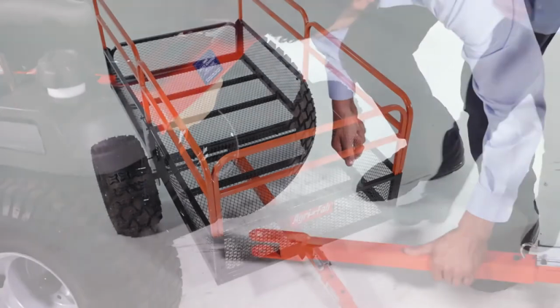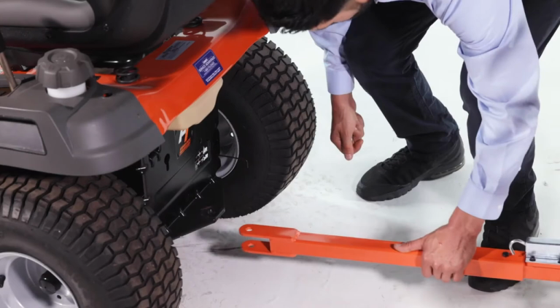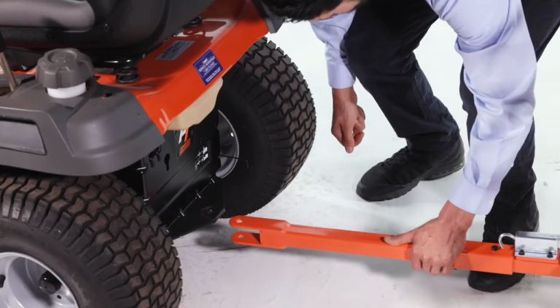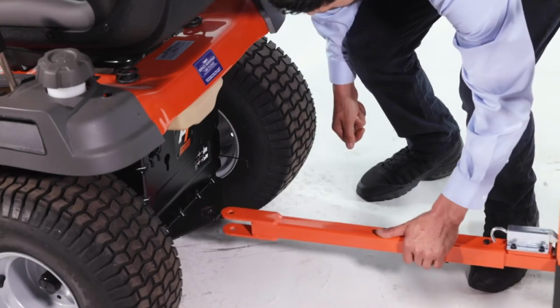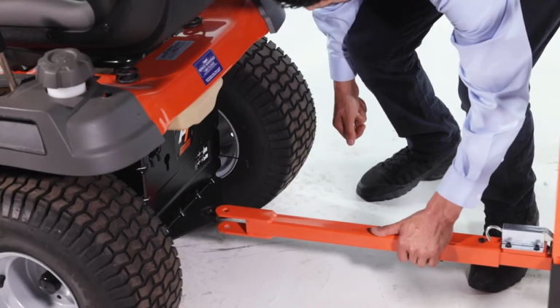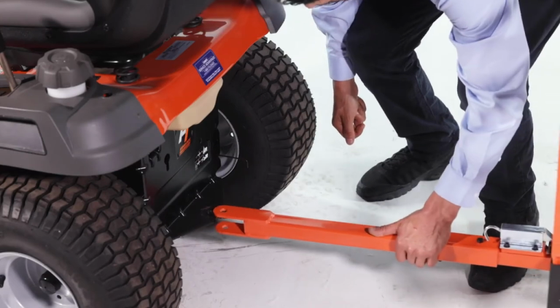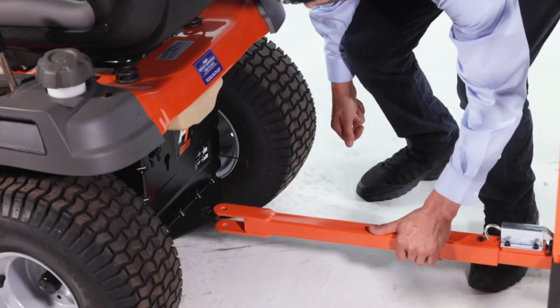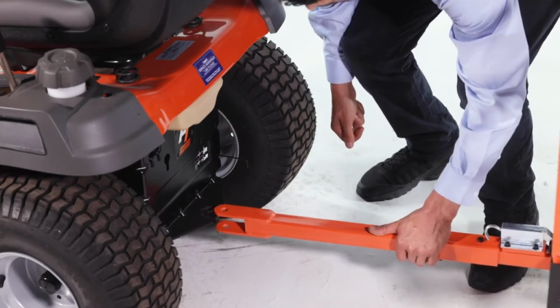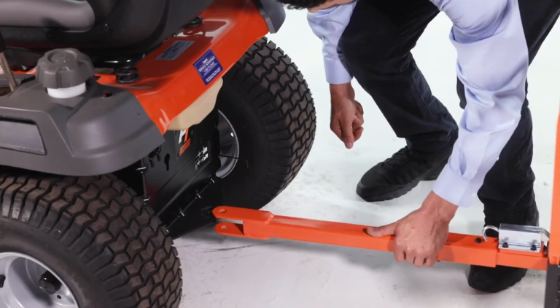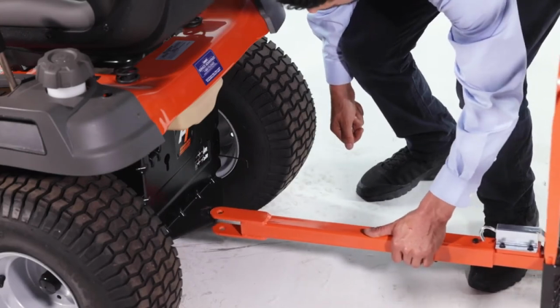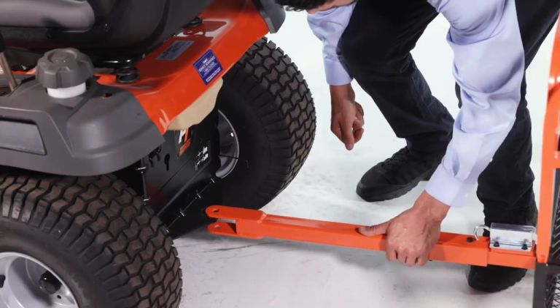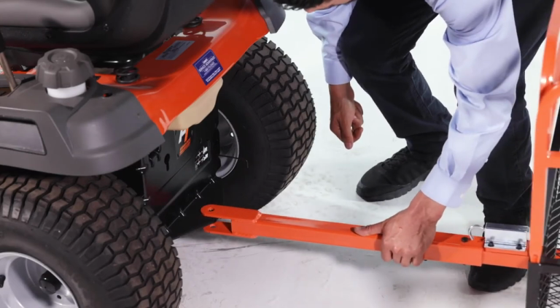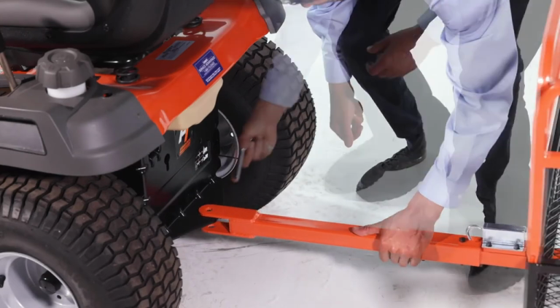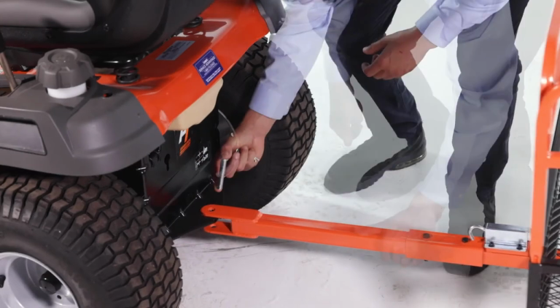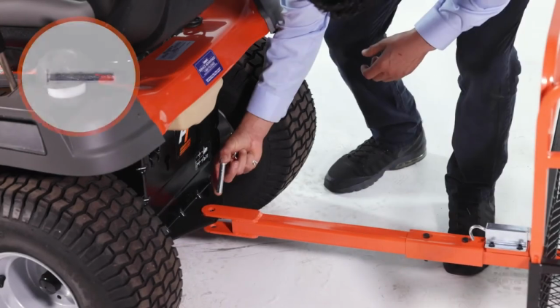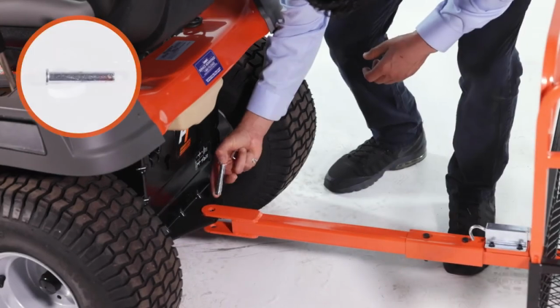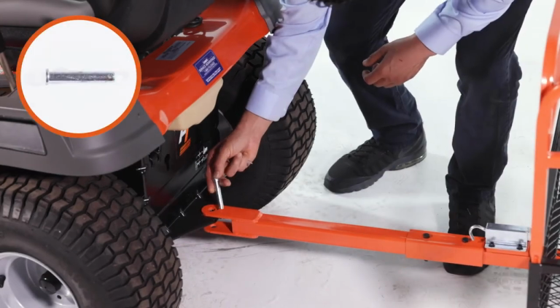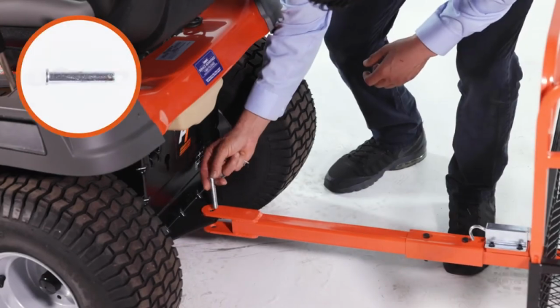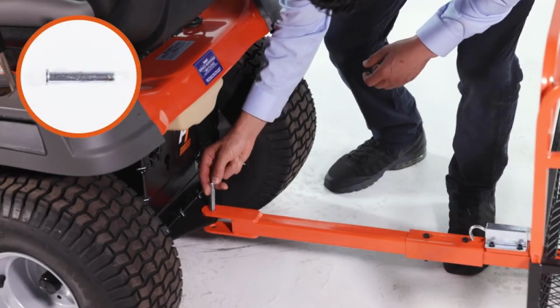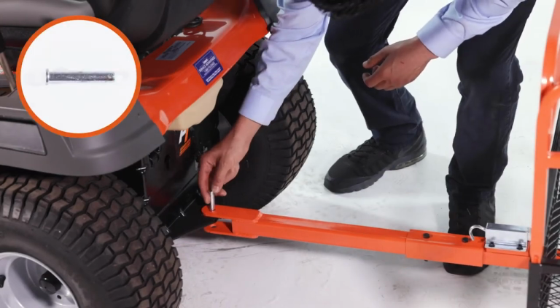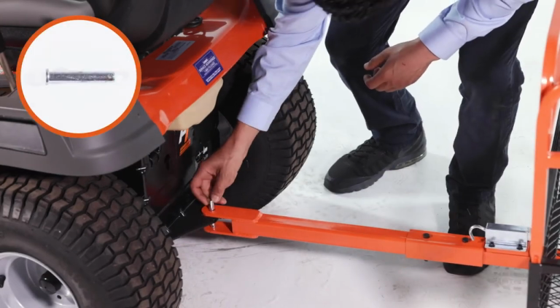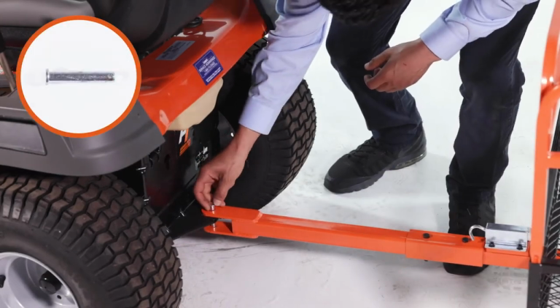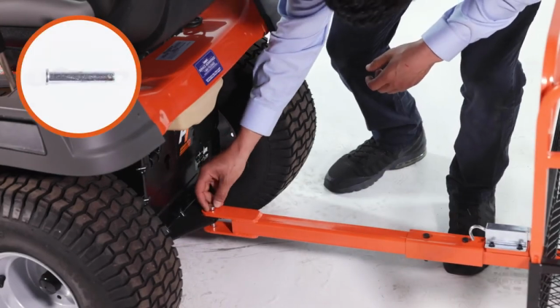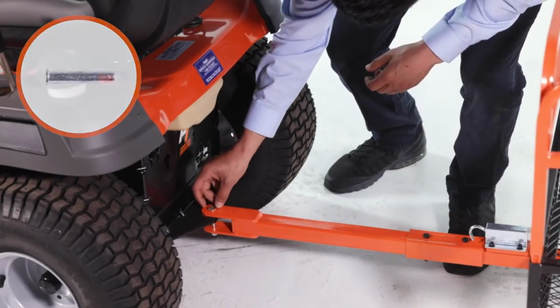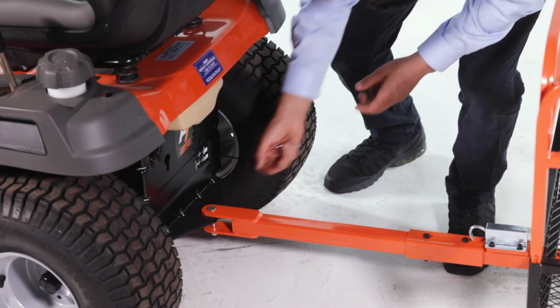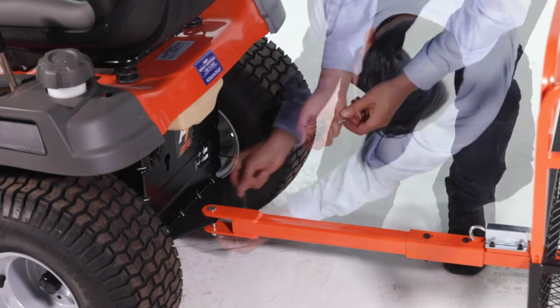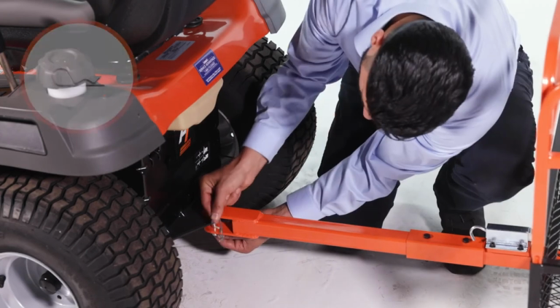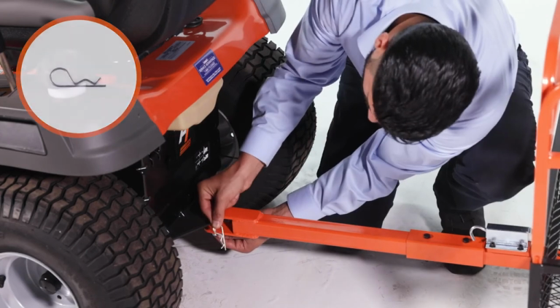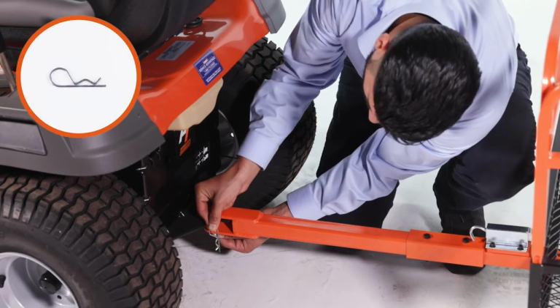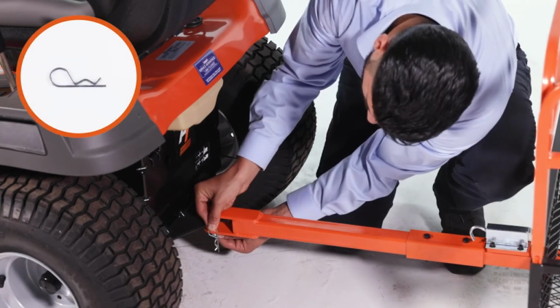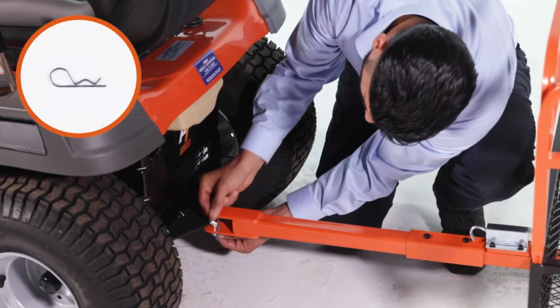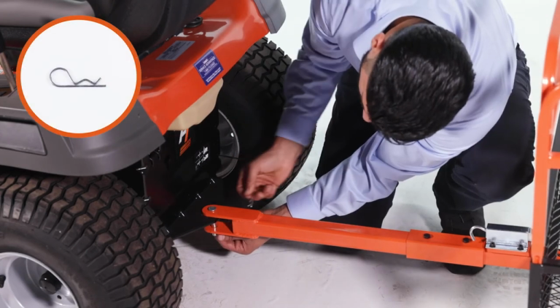Now secure your cart to your tow vehicle with the clevis pin, Part O, and the hair cotter pin, Part P.